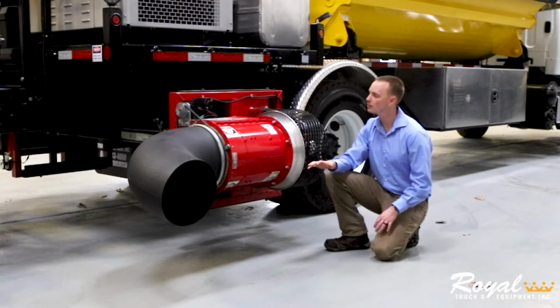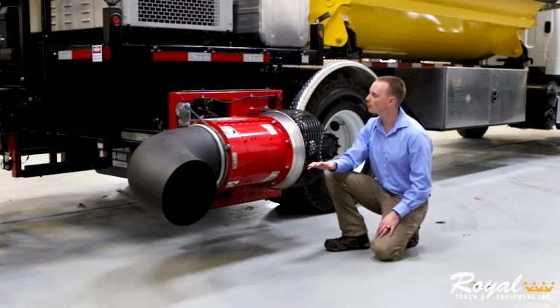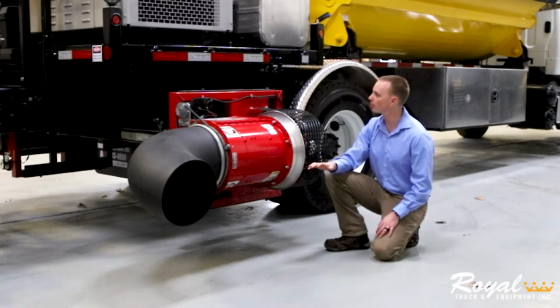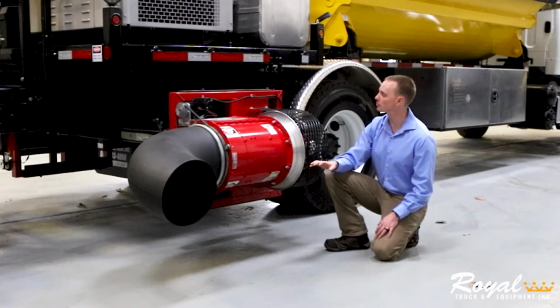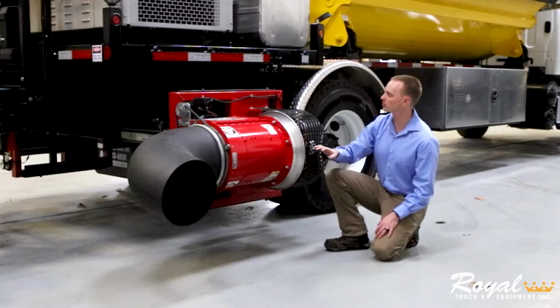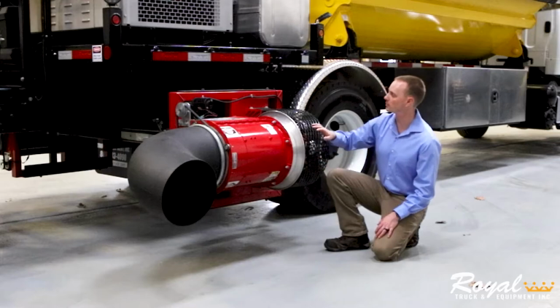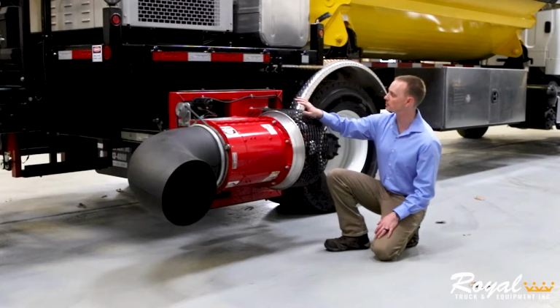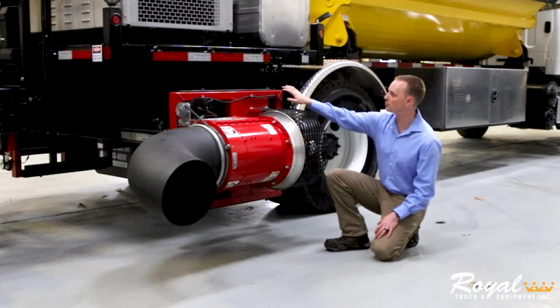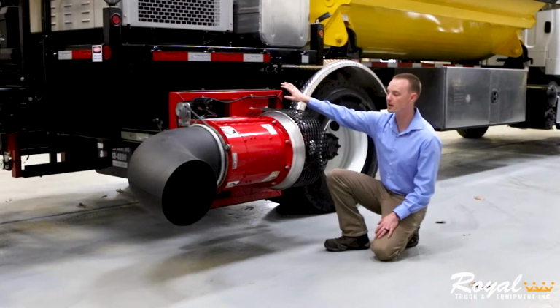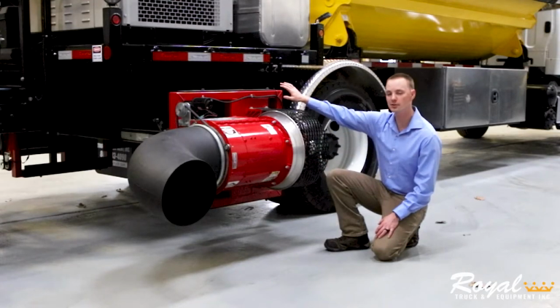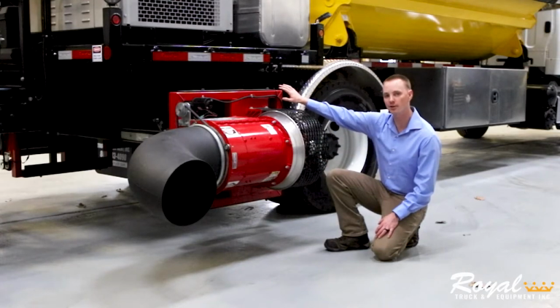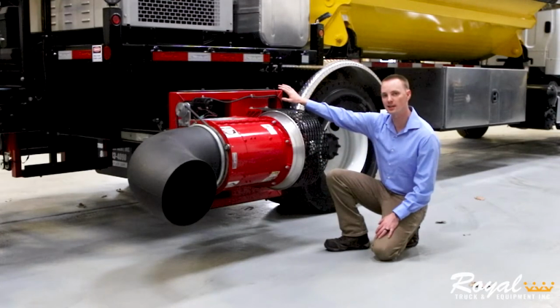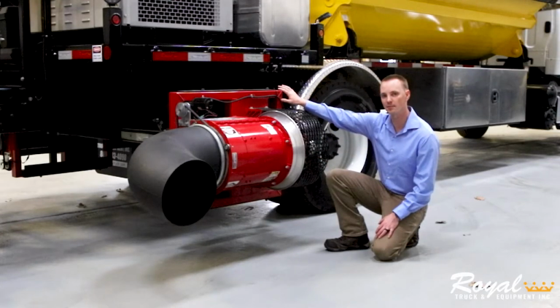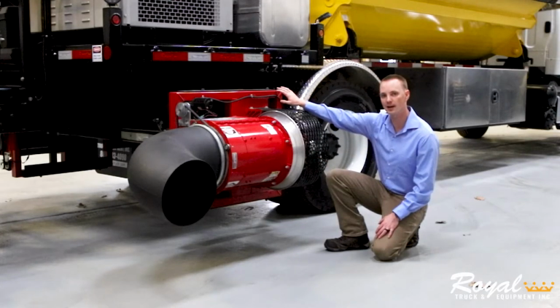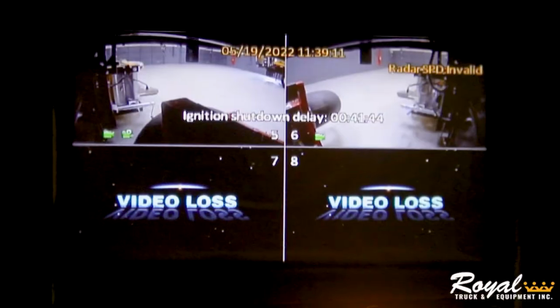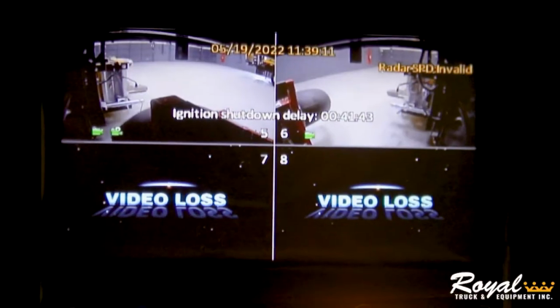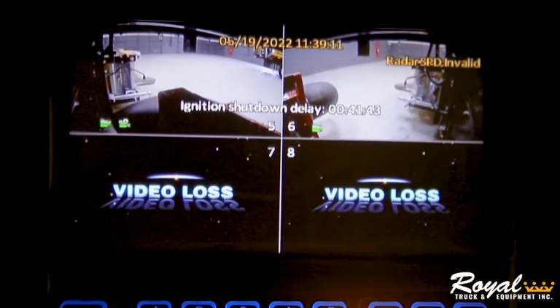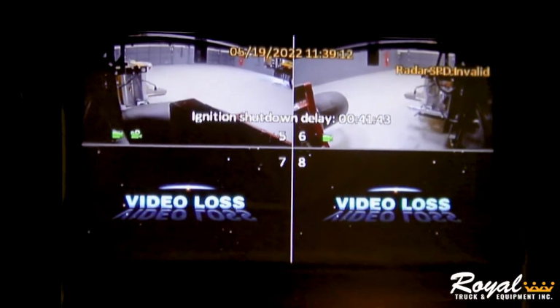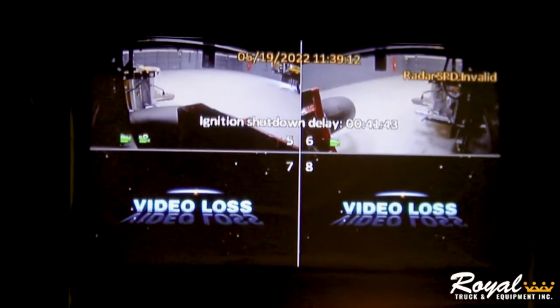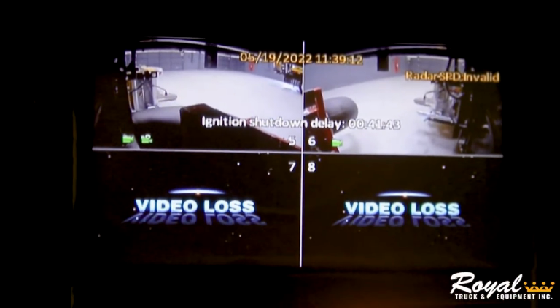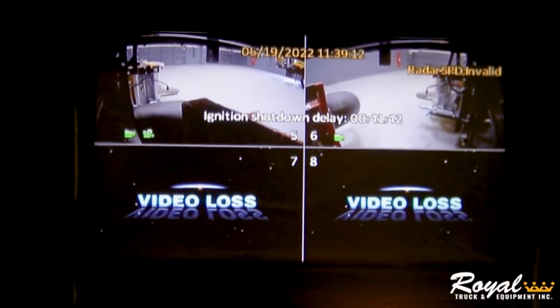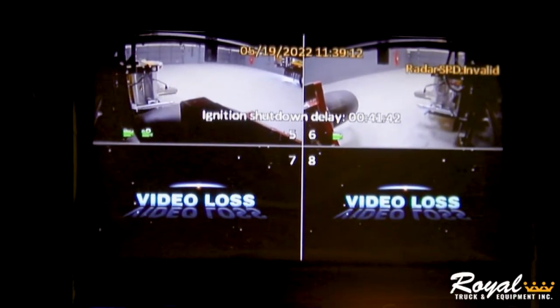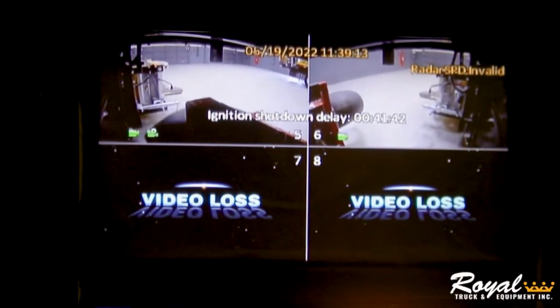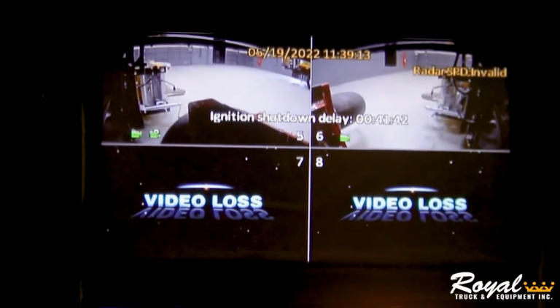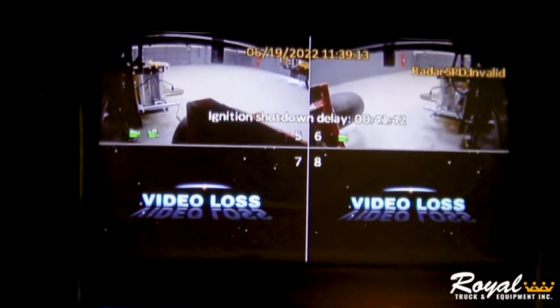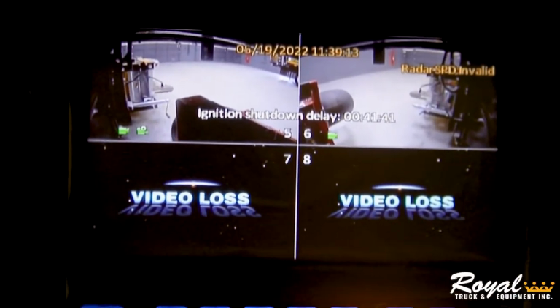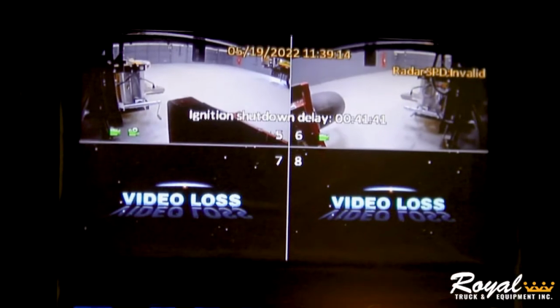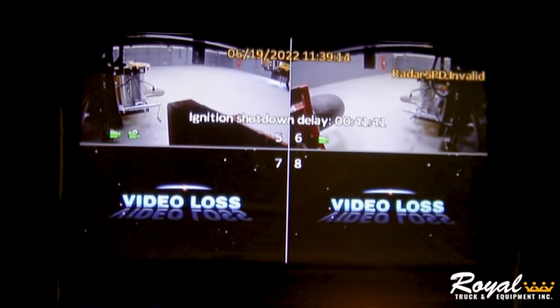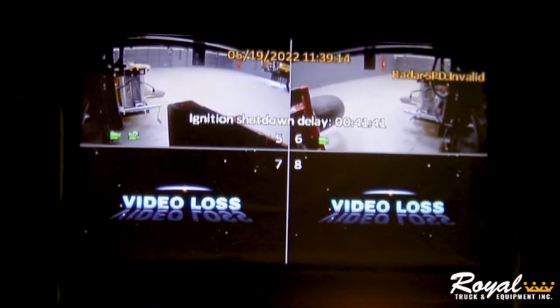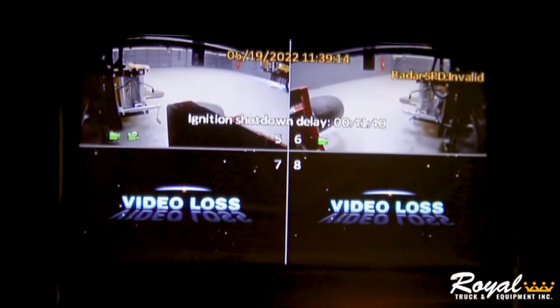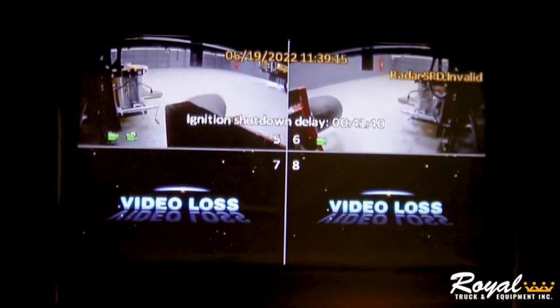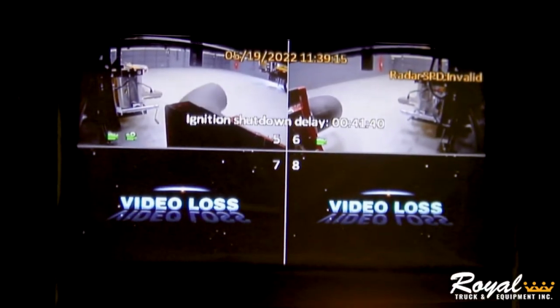We've also included two cameras underneath the body, which allow the operator to view where they're blowing from inside the cab.